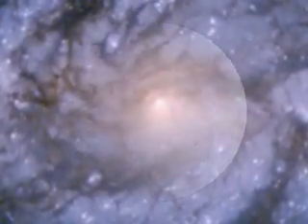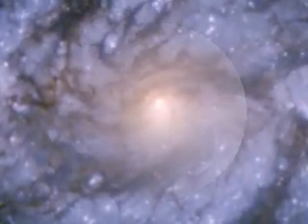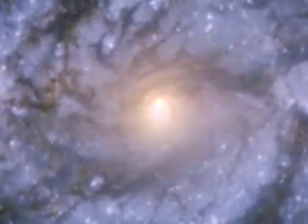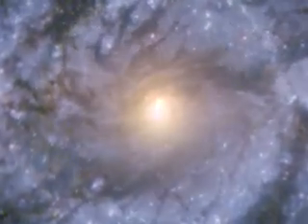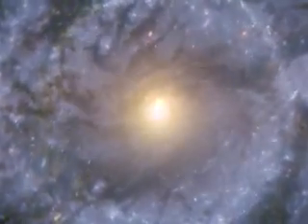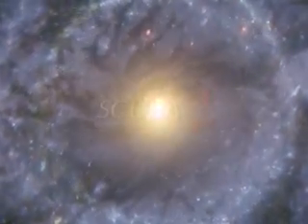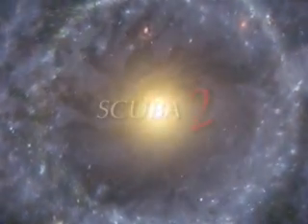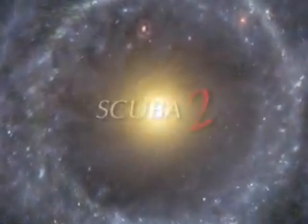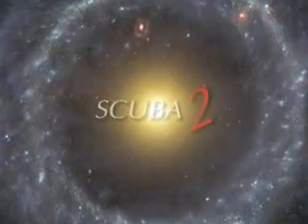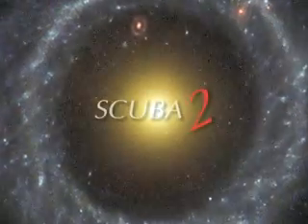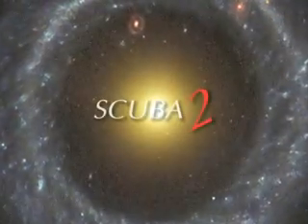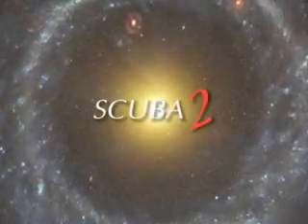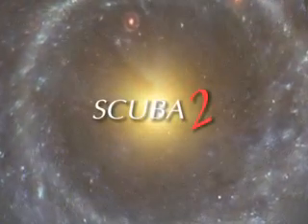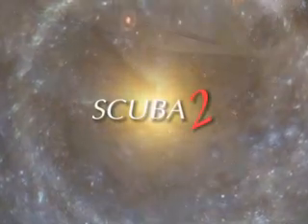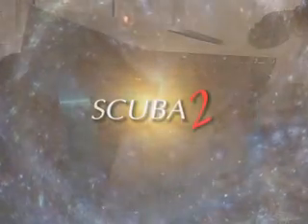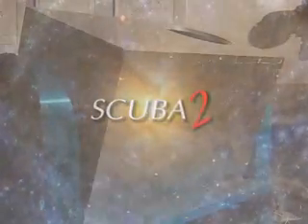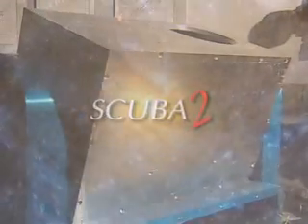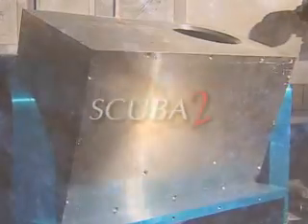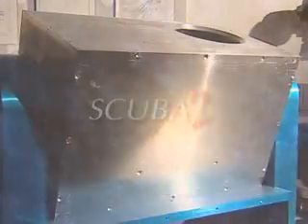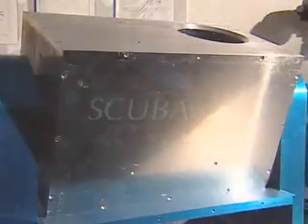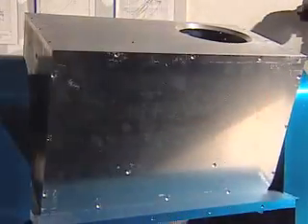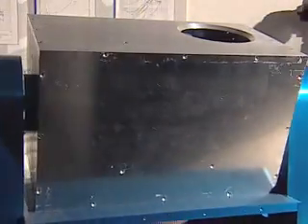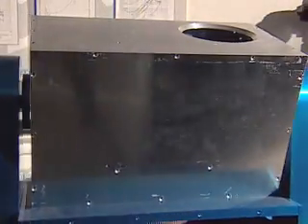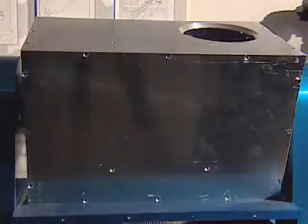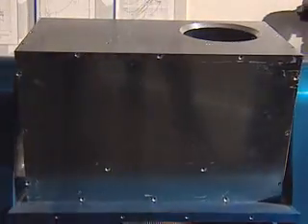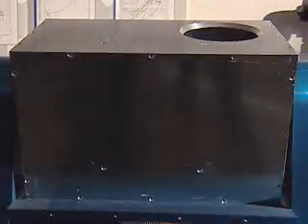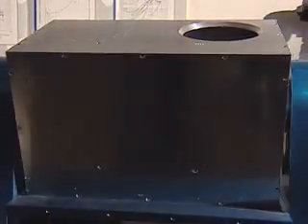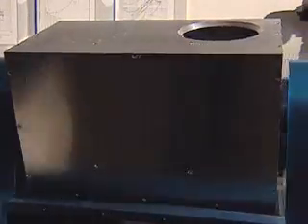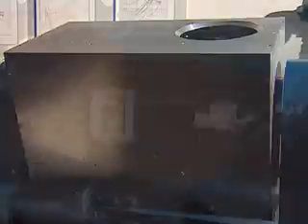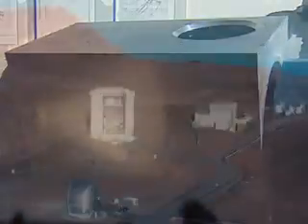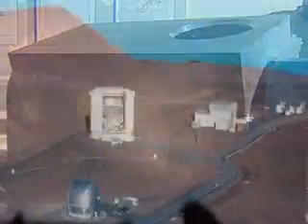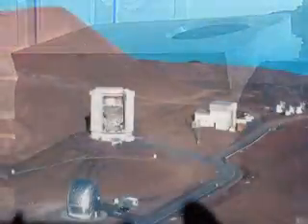We're also involved in another big project called SCUBA2. This is a project to build a camera, and this camera is going to be used at the world's largest telescope.